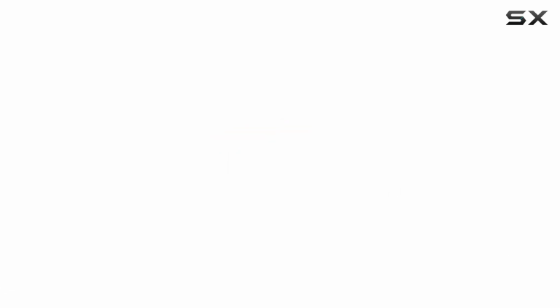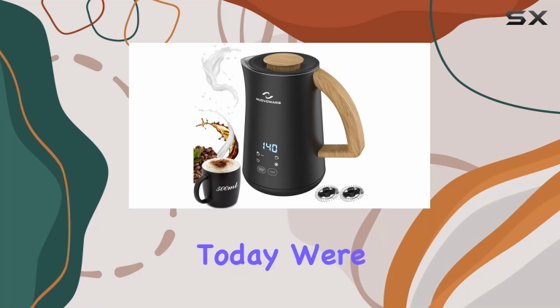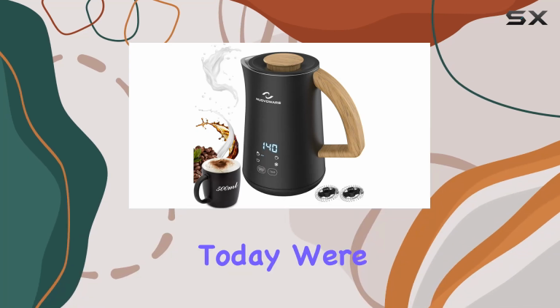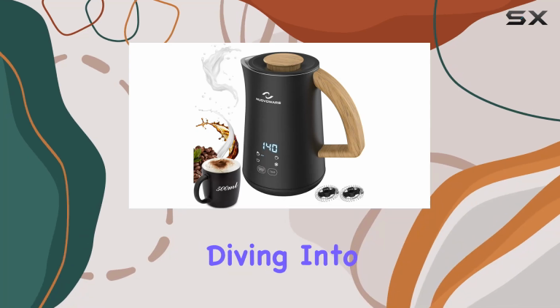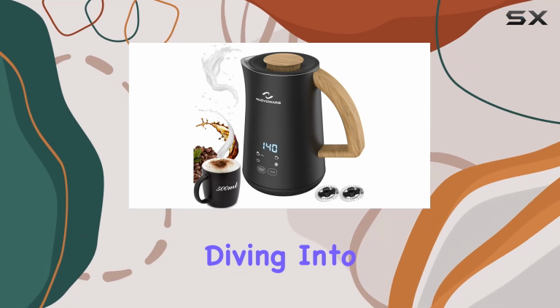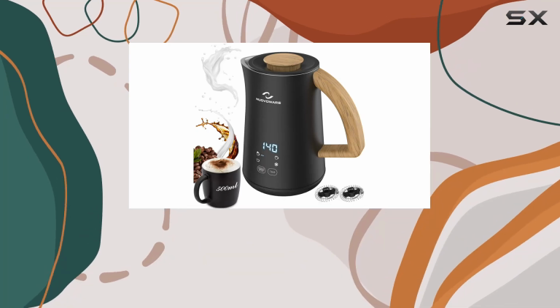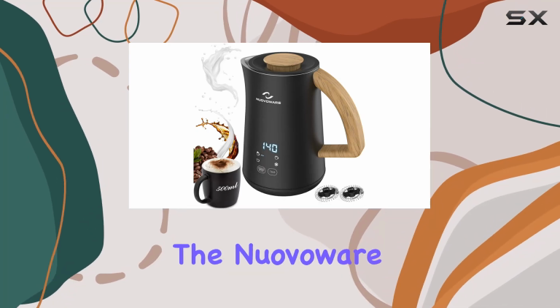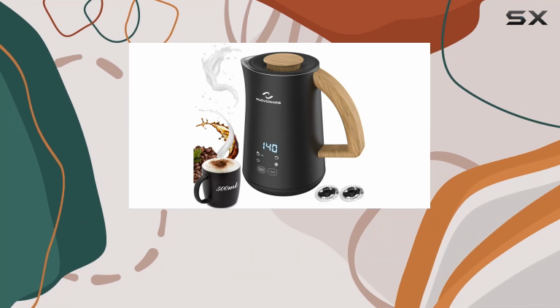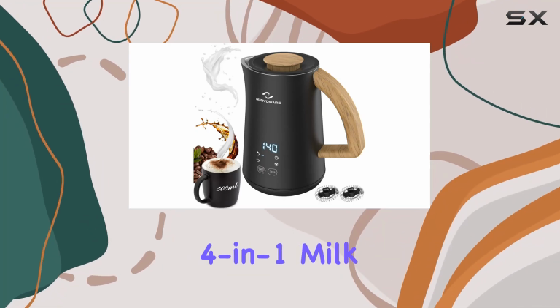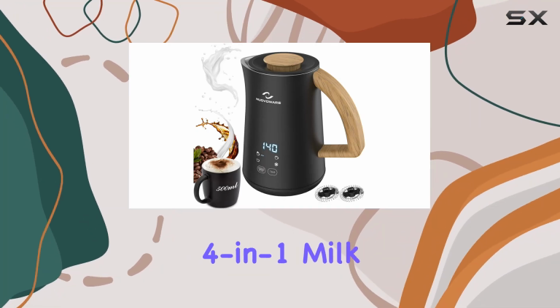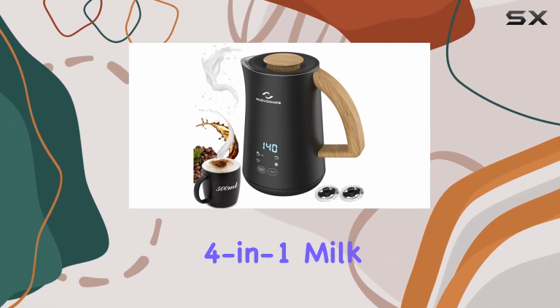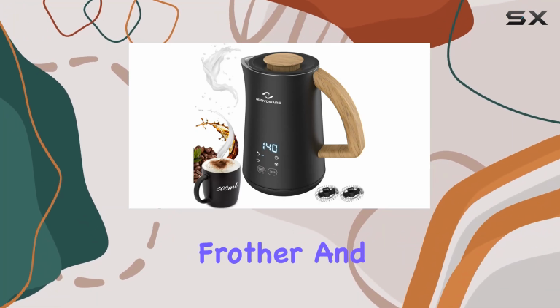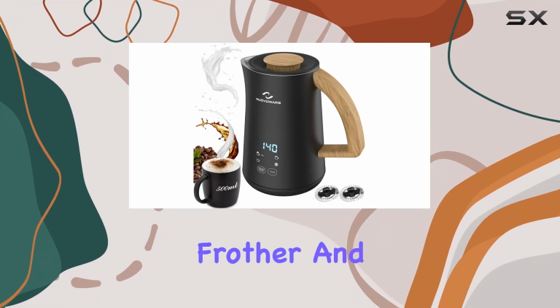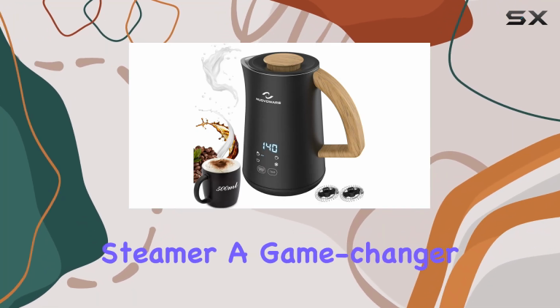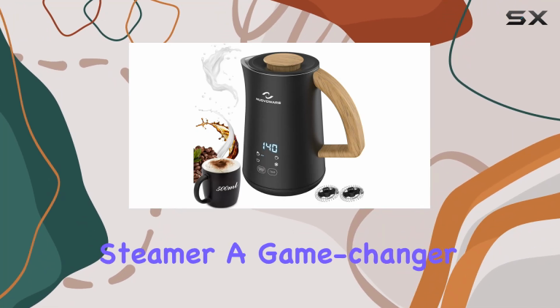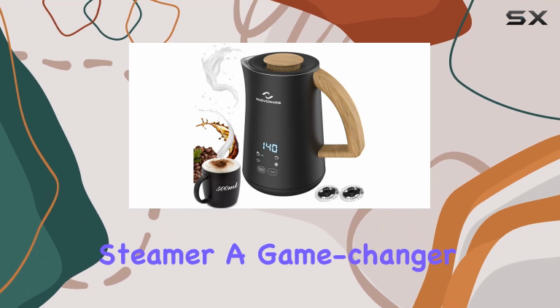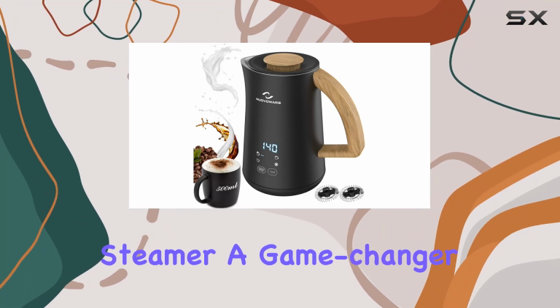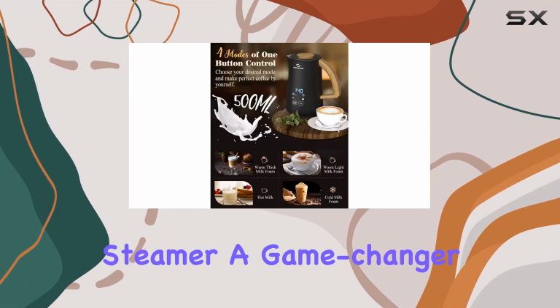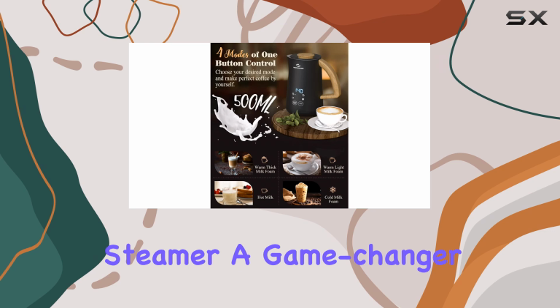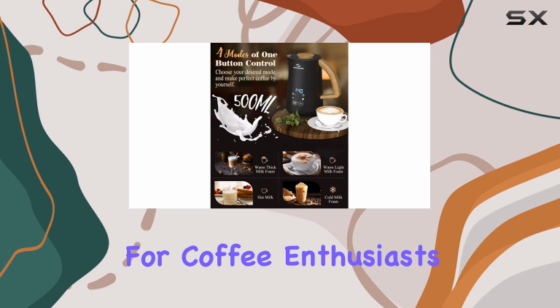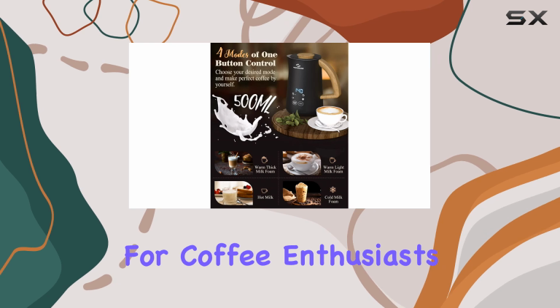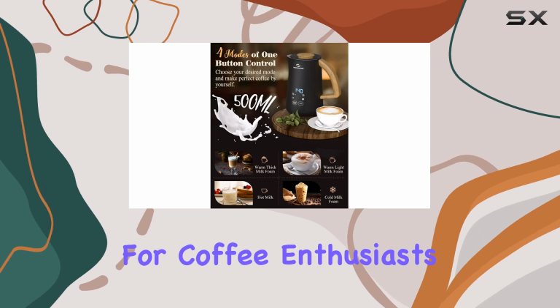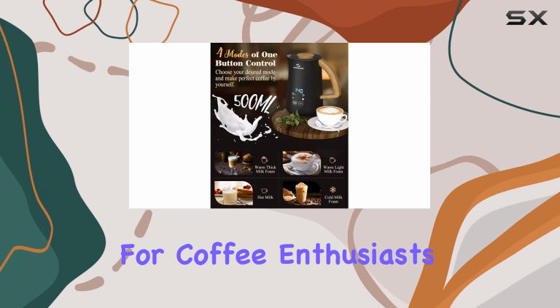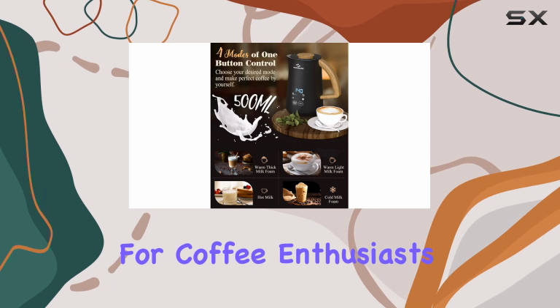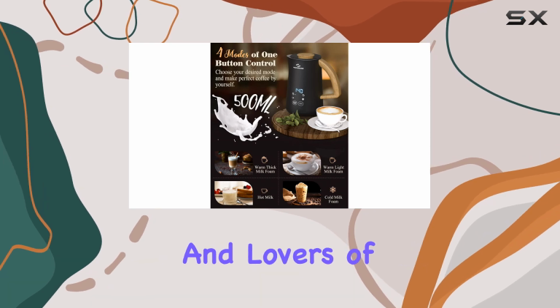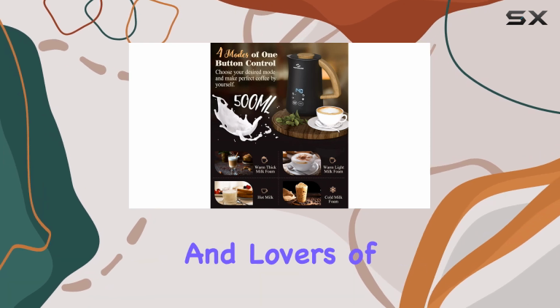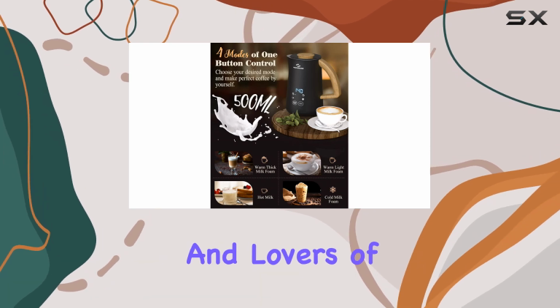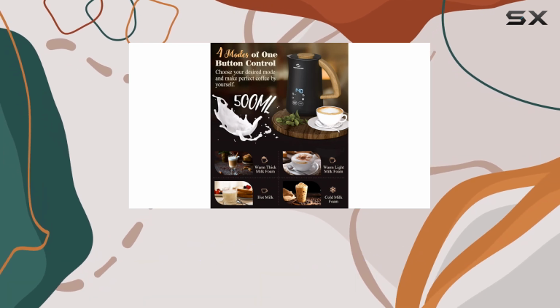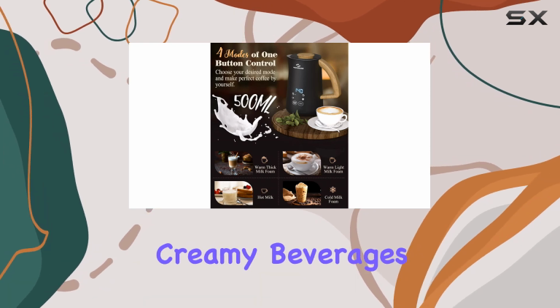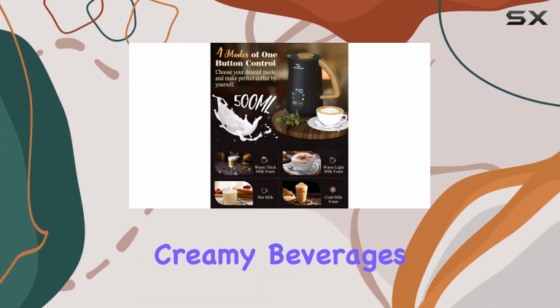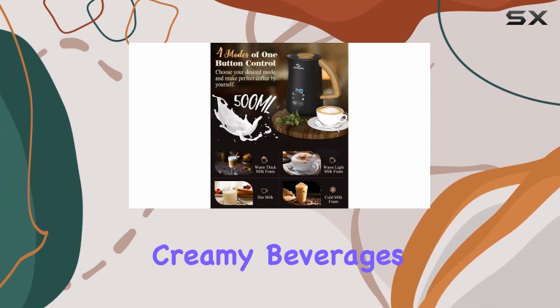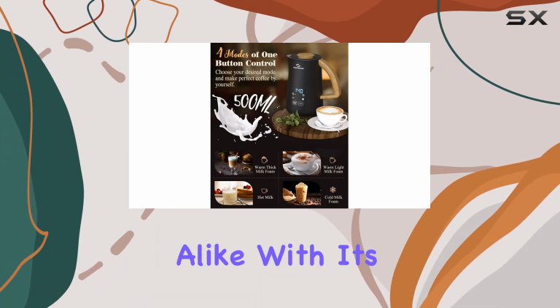Today we're diving into the NovoWare 4-in-1 Milk Frother & Steamer, a game changer for coffee enthusiasts and lovers of creamy beverages alike.